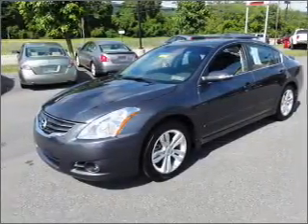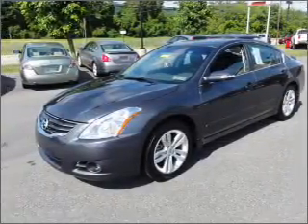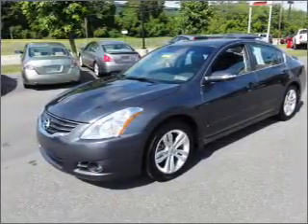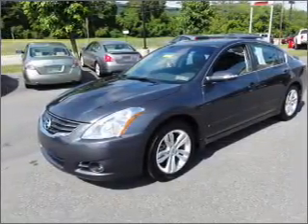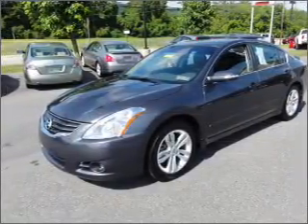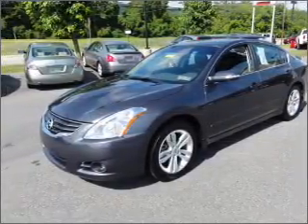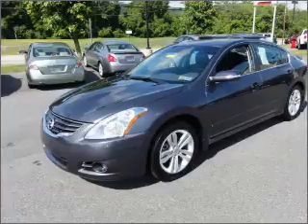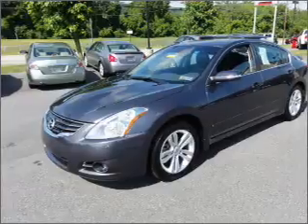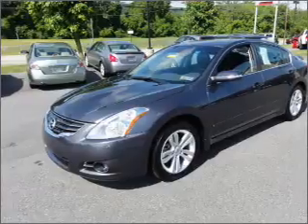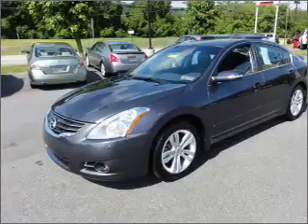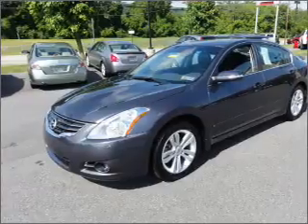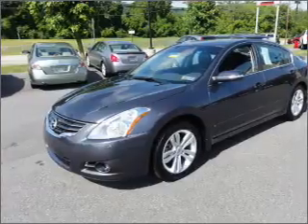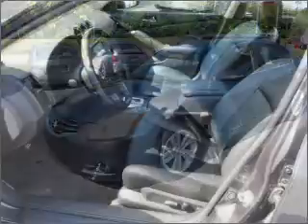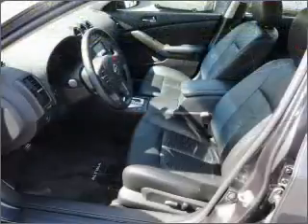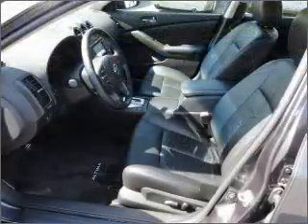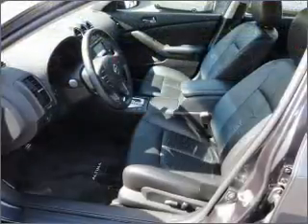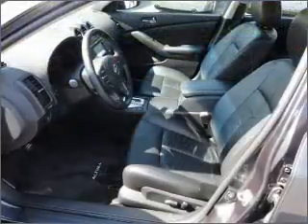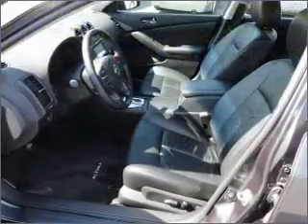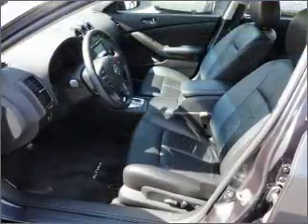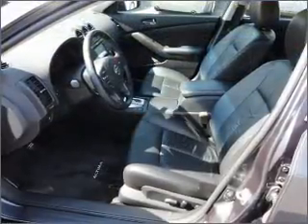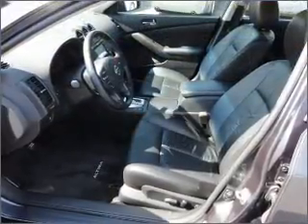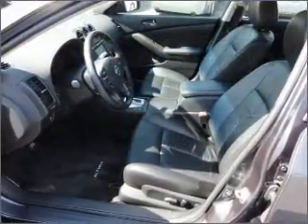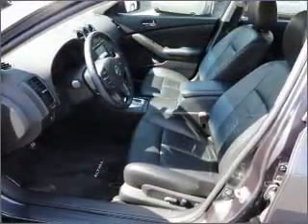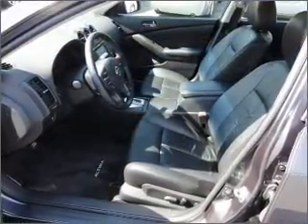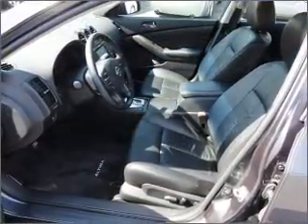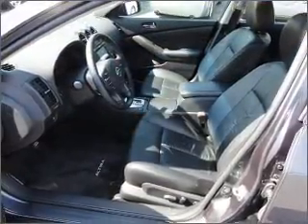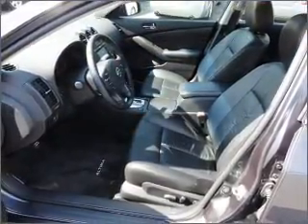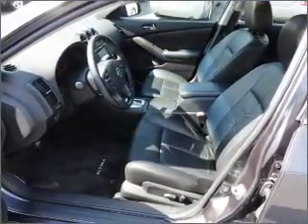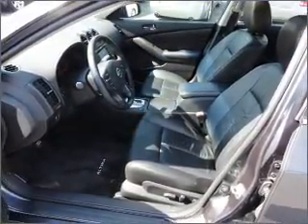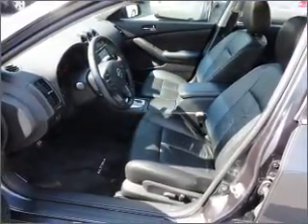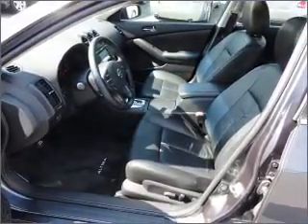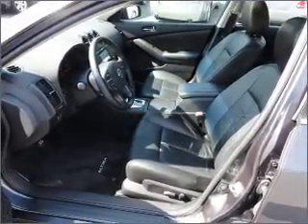Heated seats offer comfort in cold weather. The sunroof lets fresh air in. Call today to schedule a test drive.